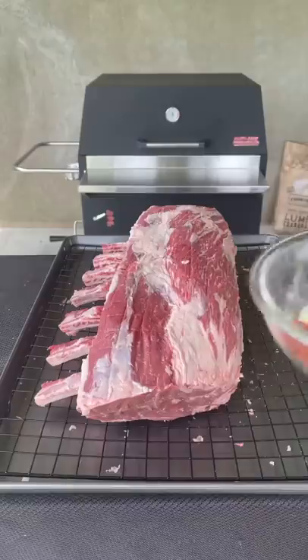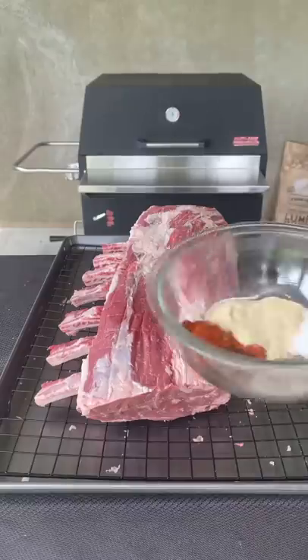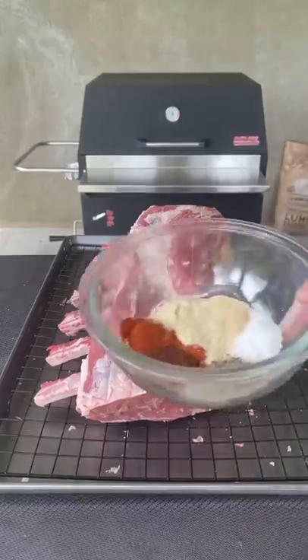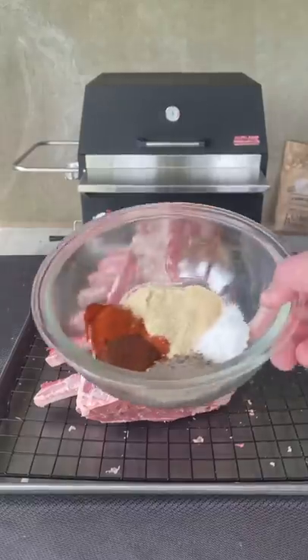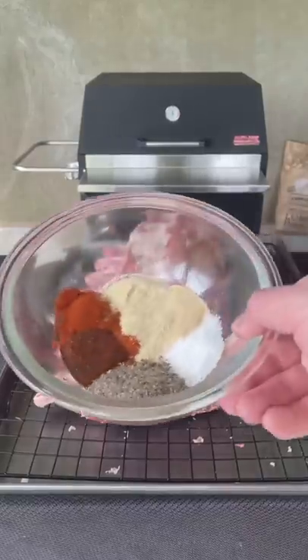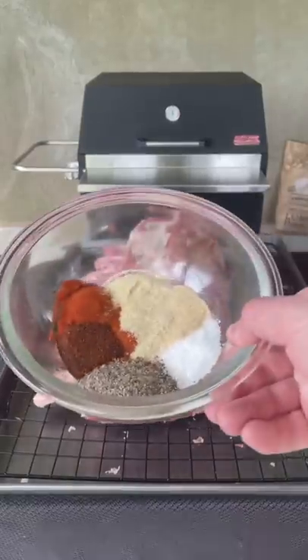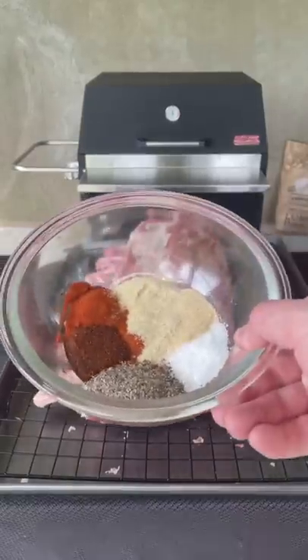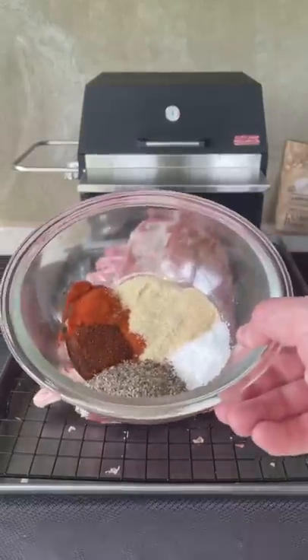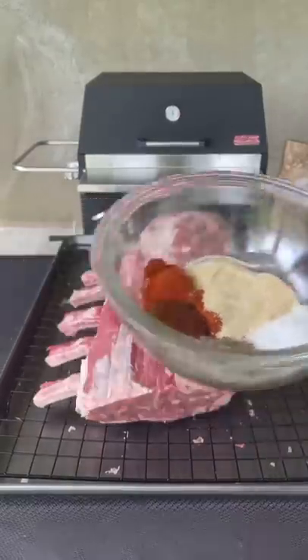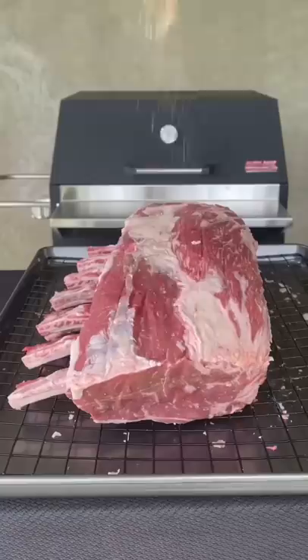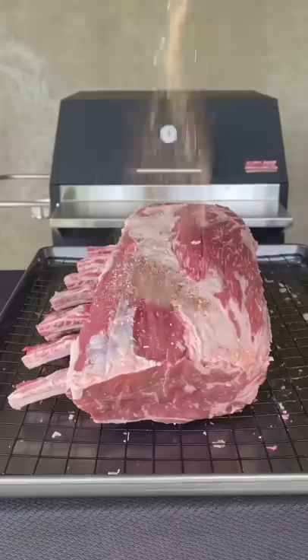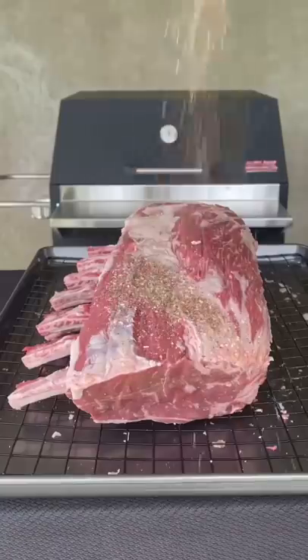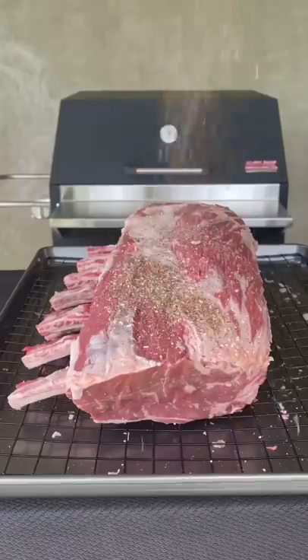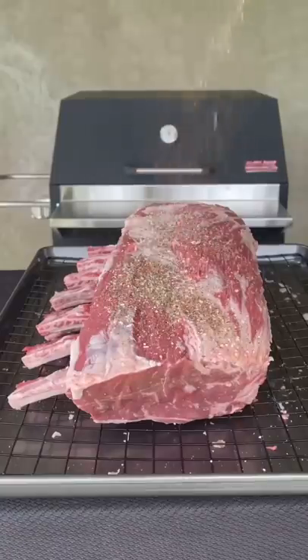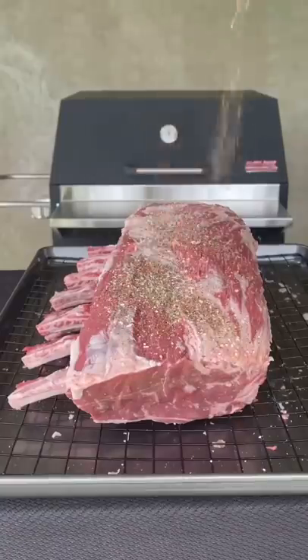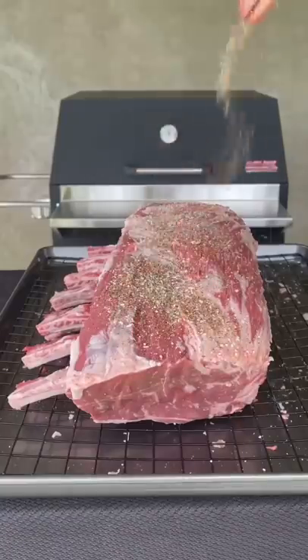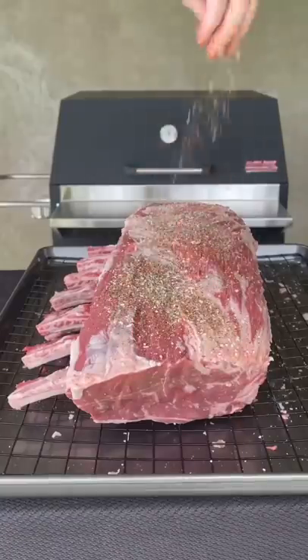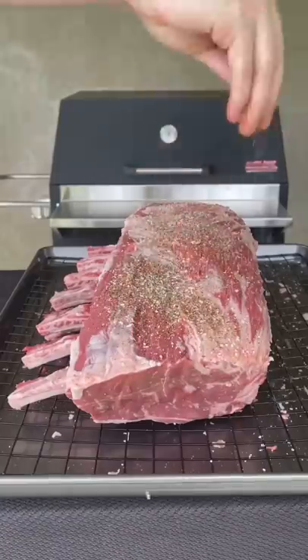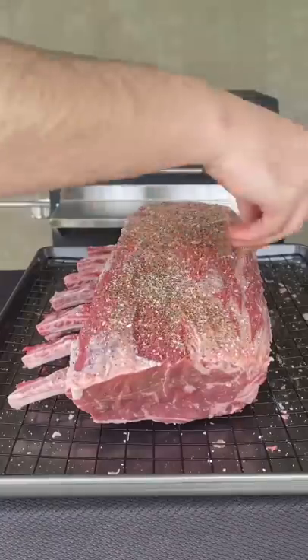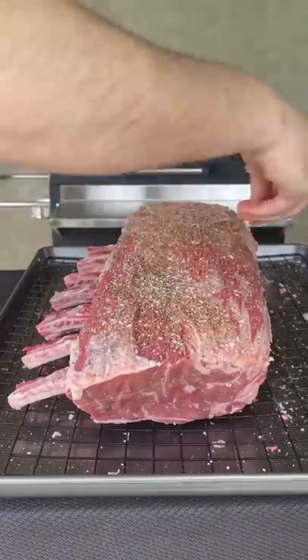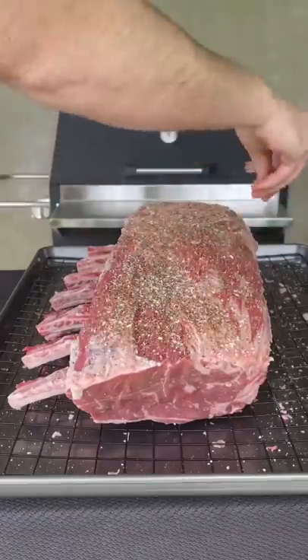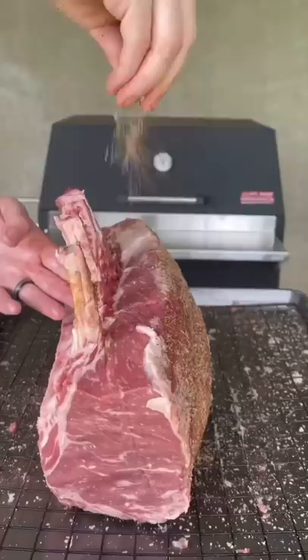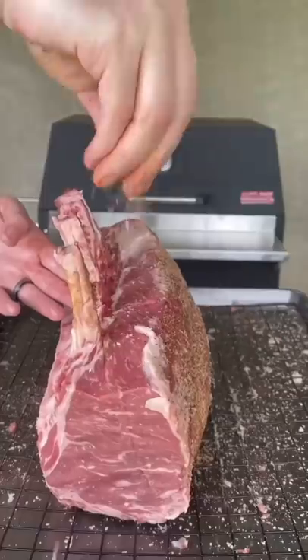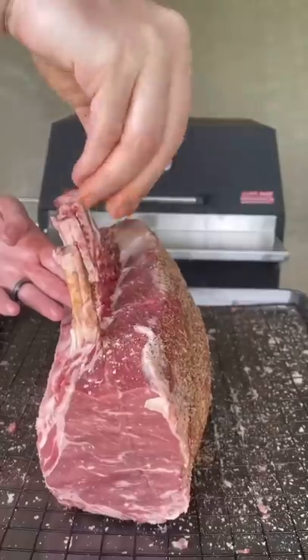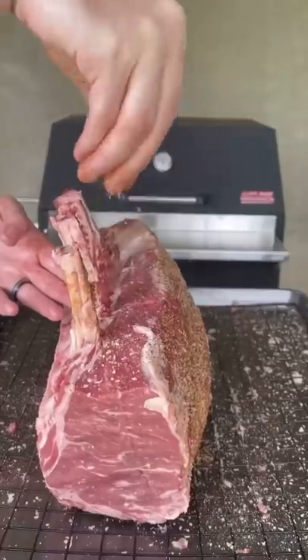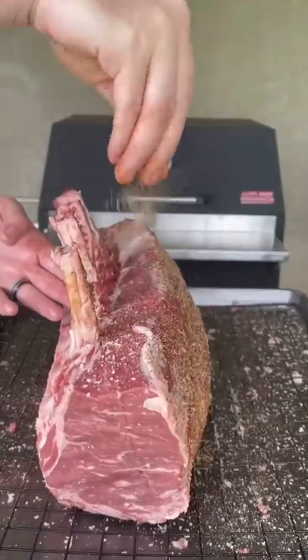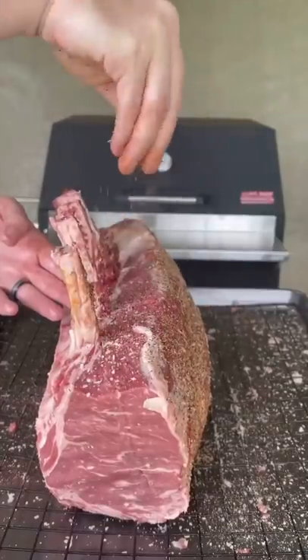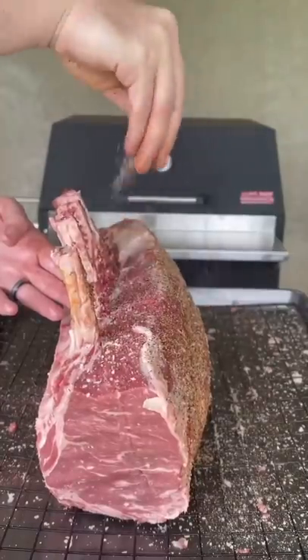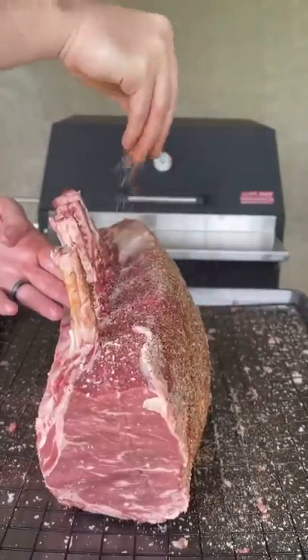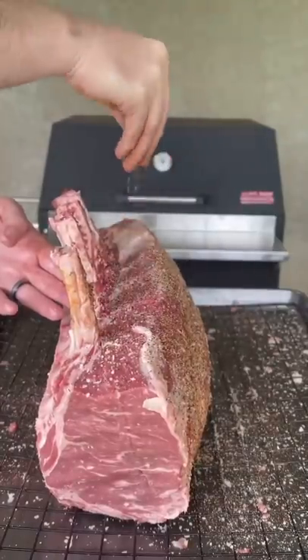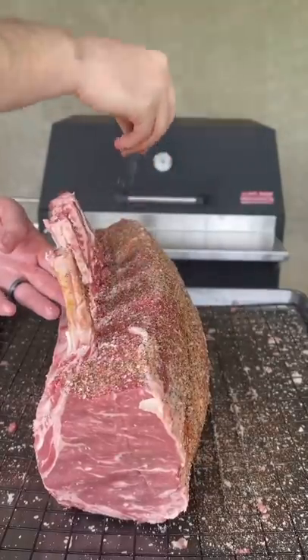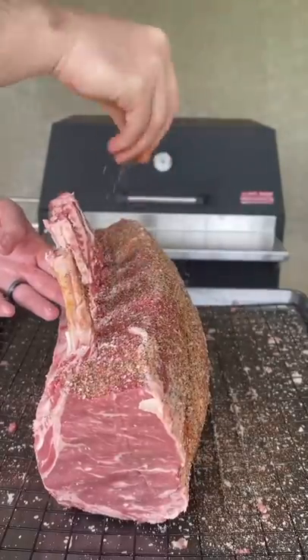A tasty prime rib sandwich starts with the seasoning: kosher salt, pepper, chili powder, smoked paprika, onion, and garlic powder.